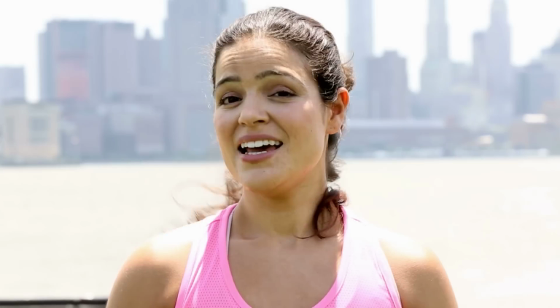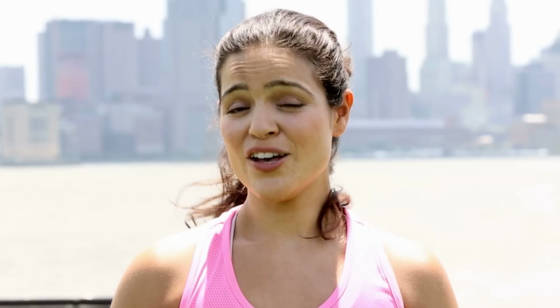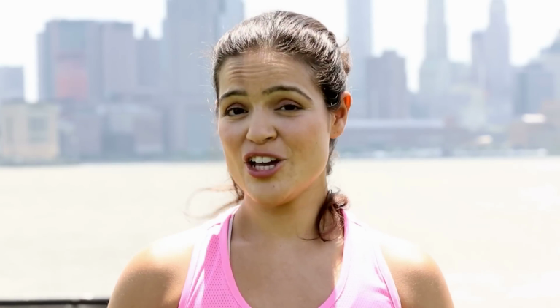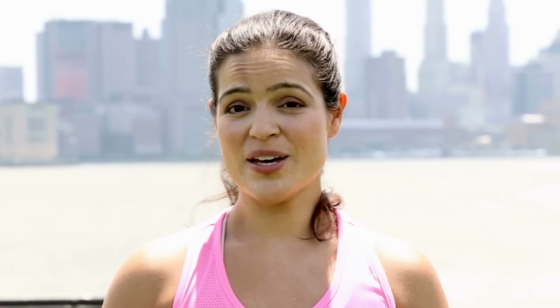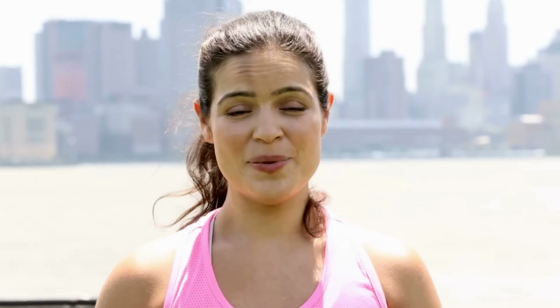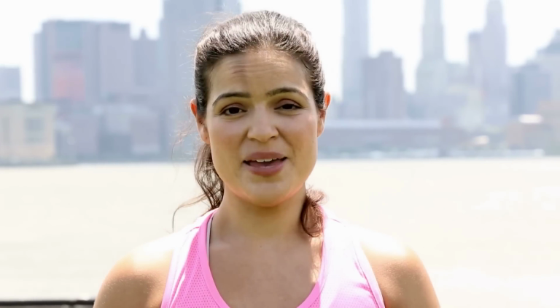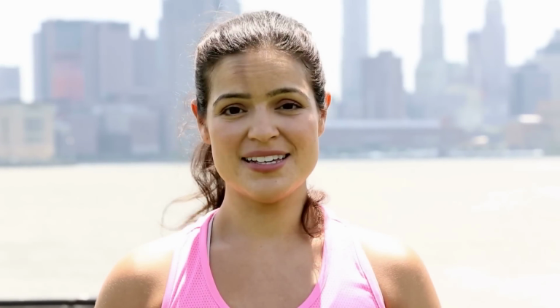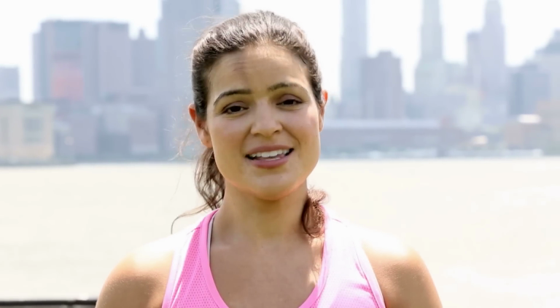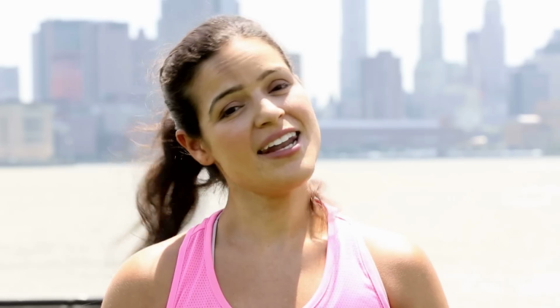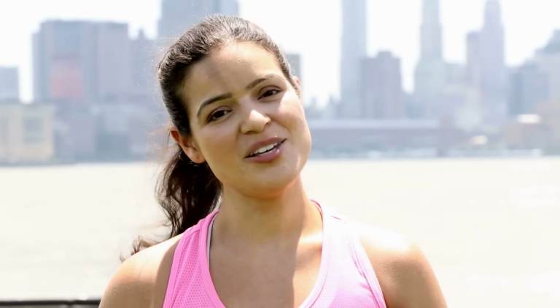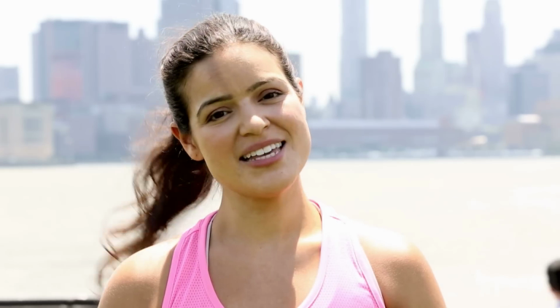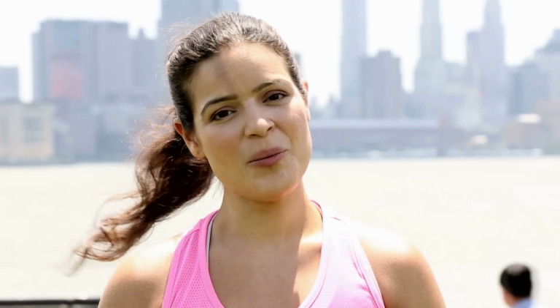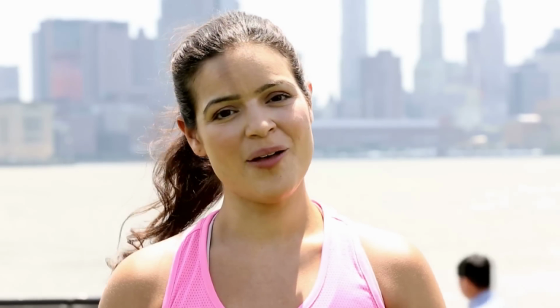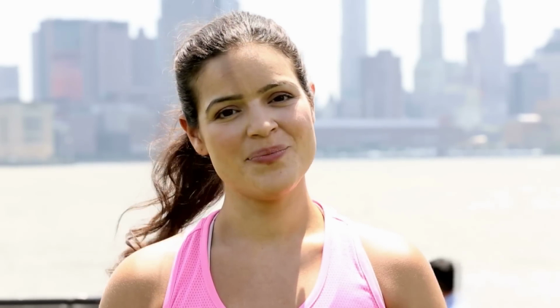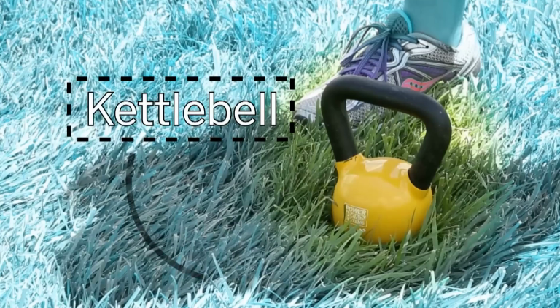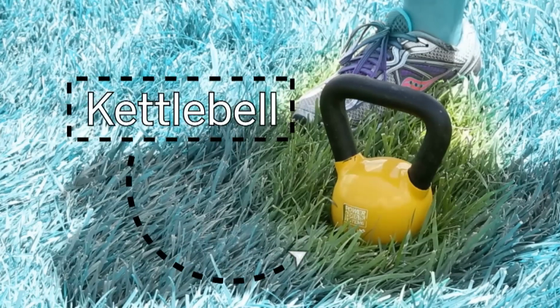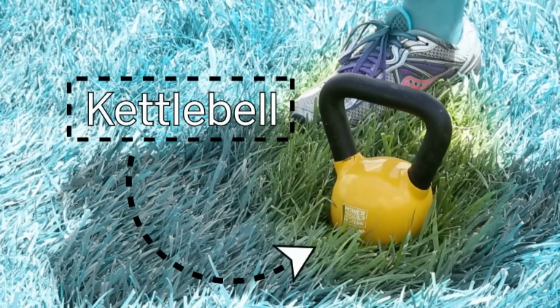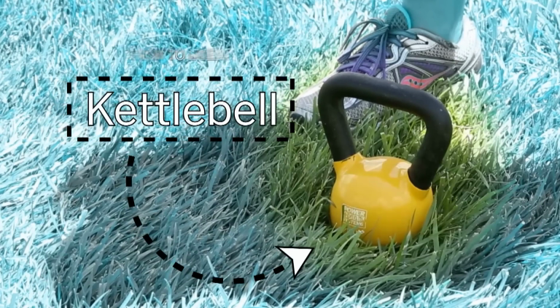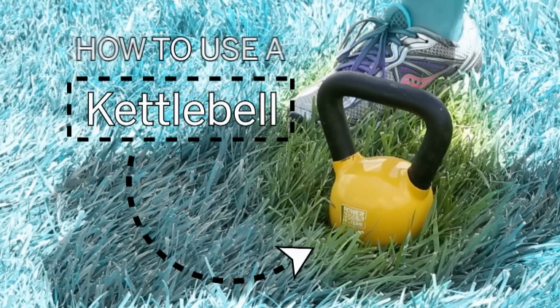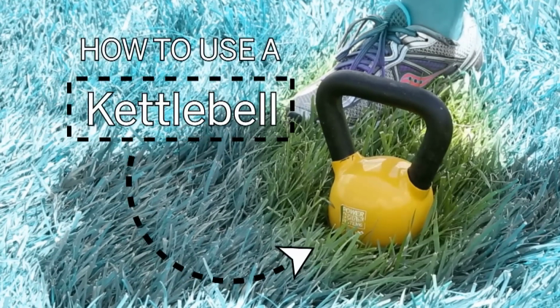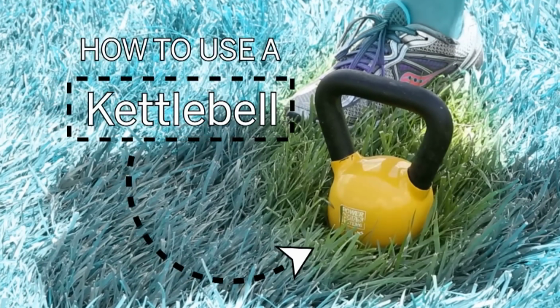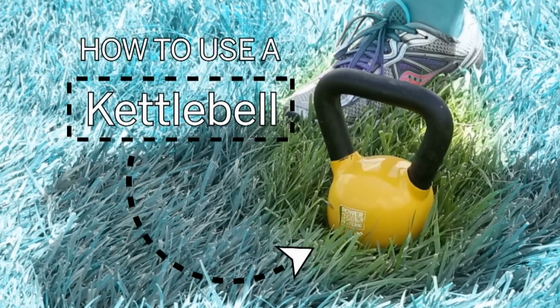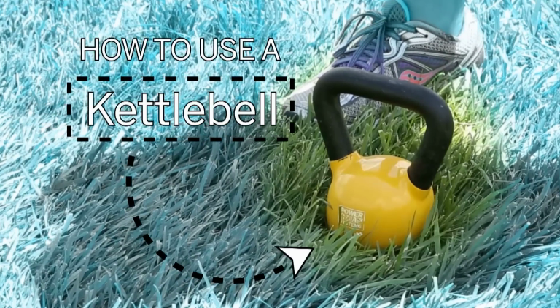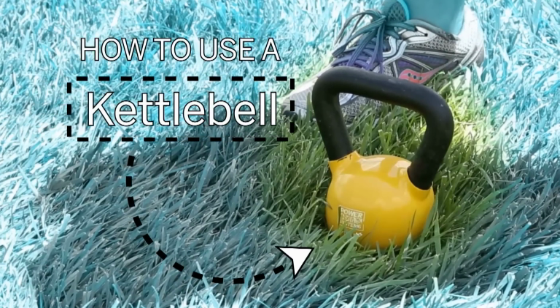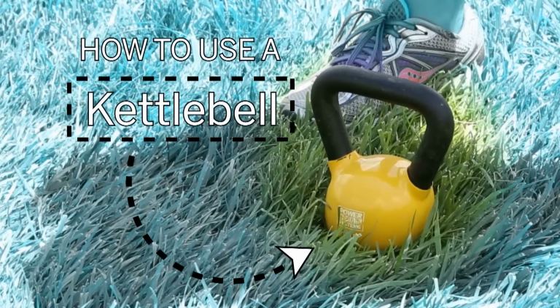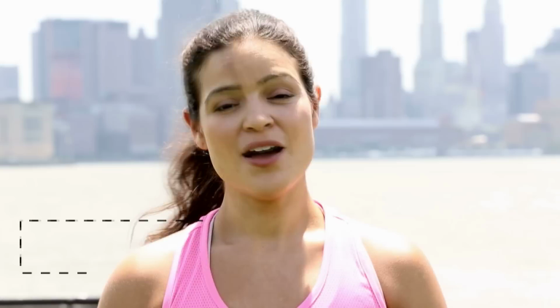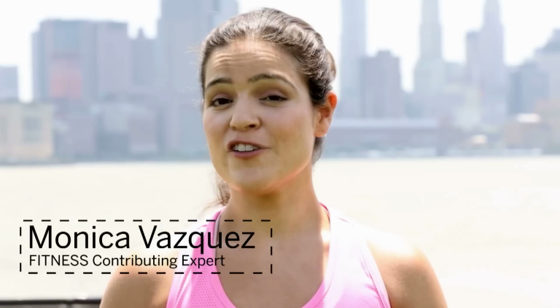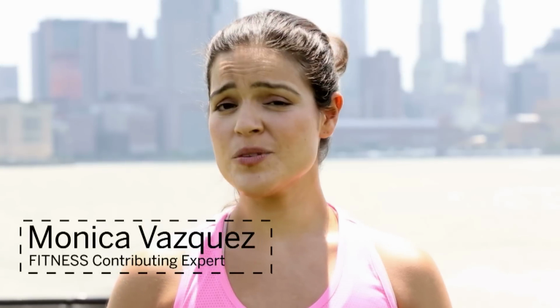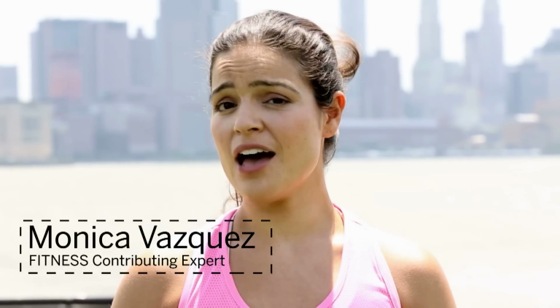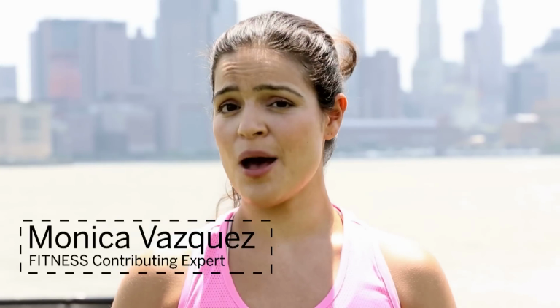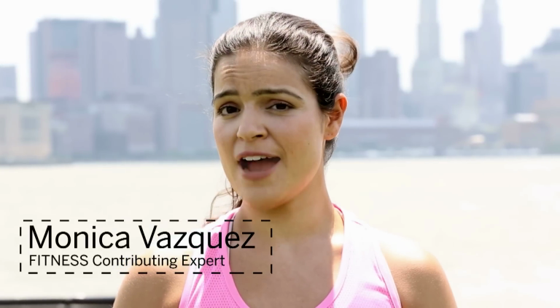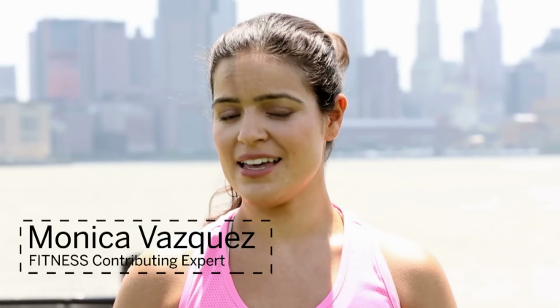Here I'll show you a couple of basics on how to use a kettlebell. First we'll talk about racking.